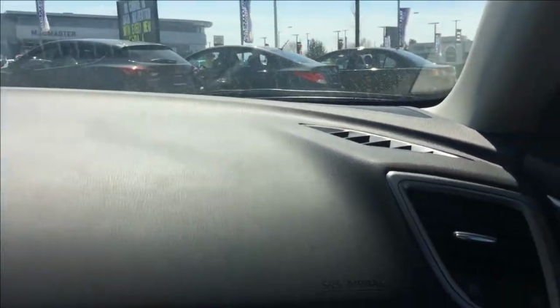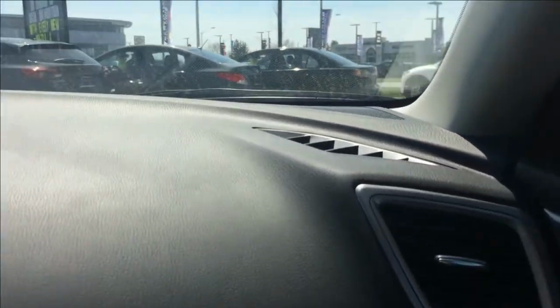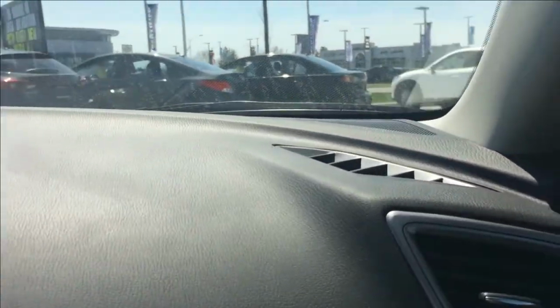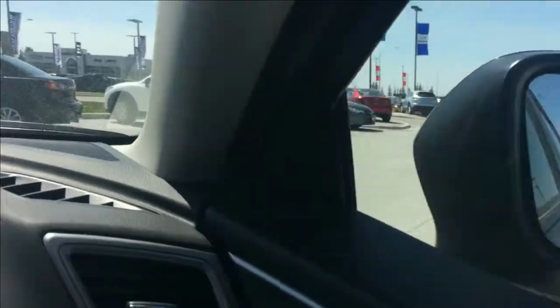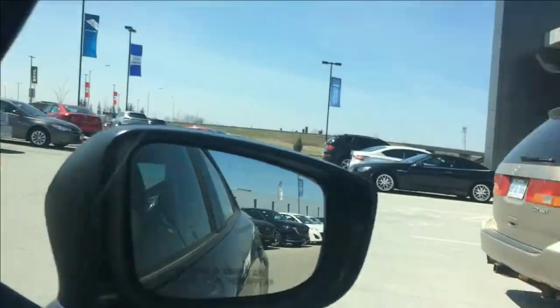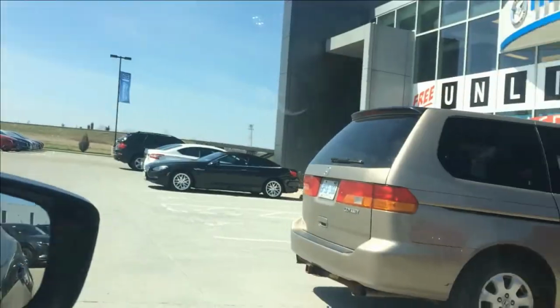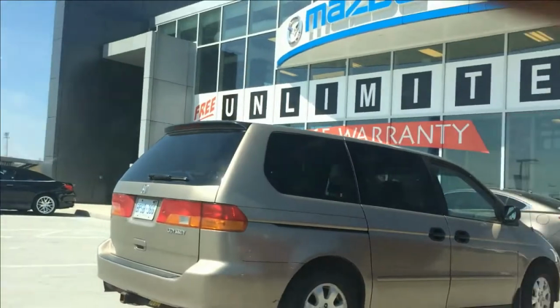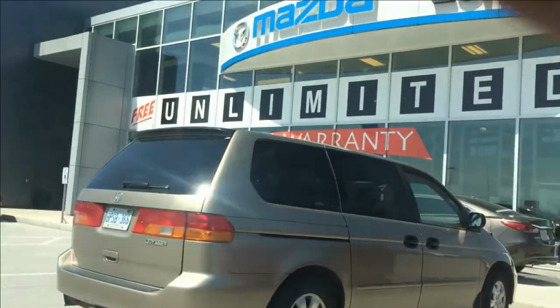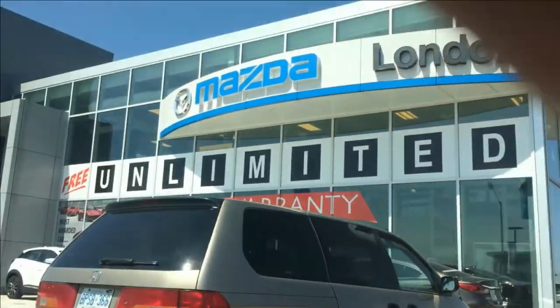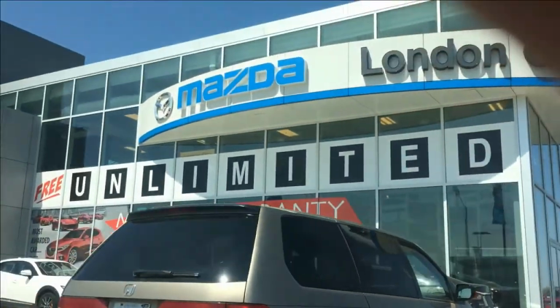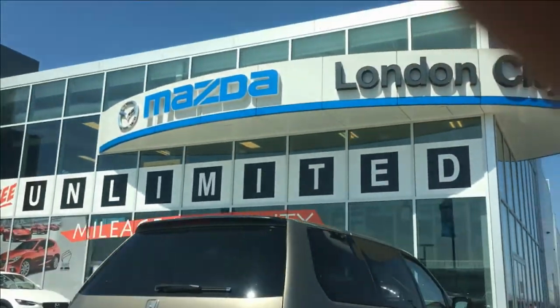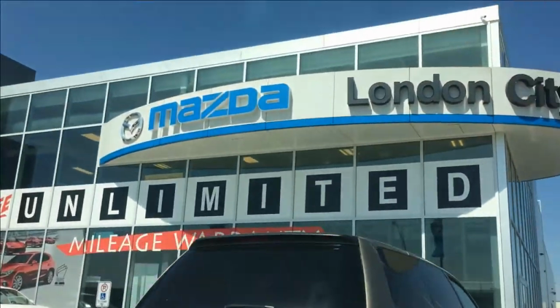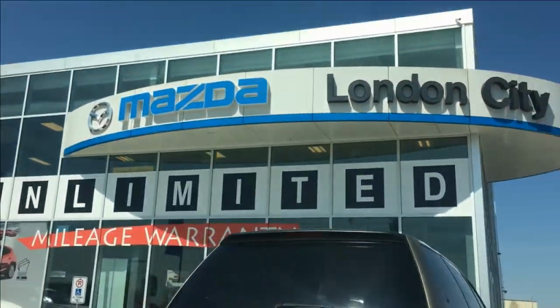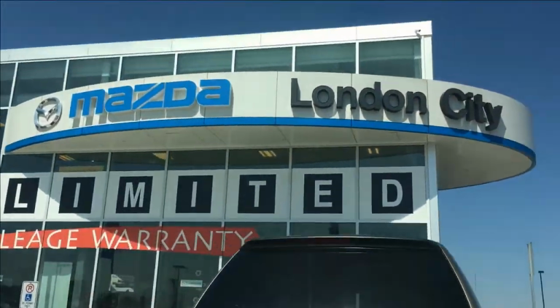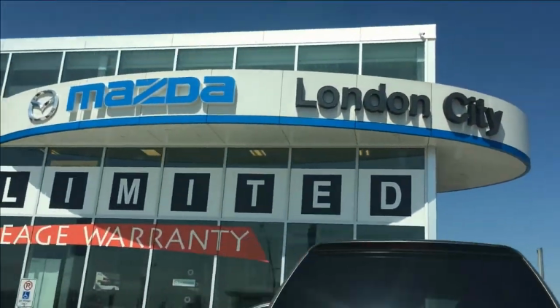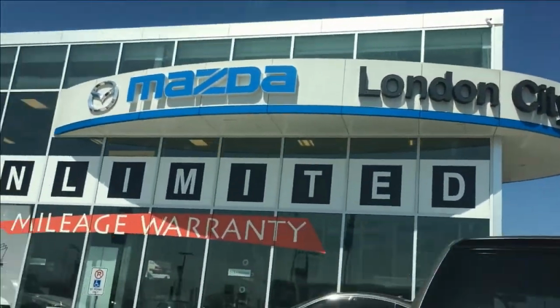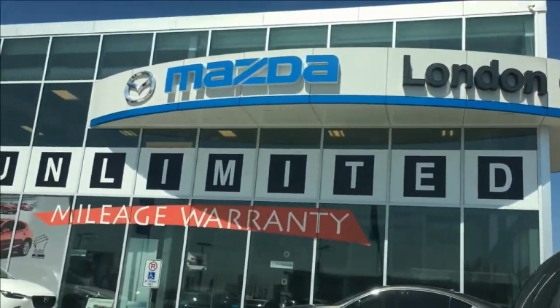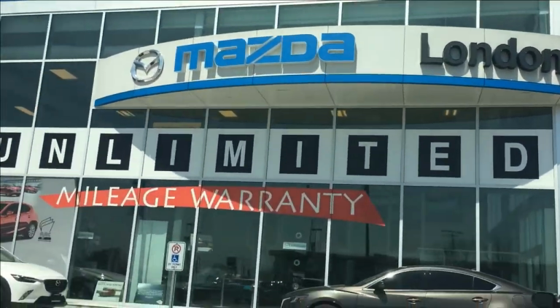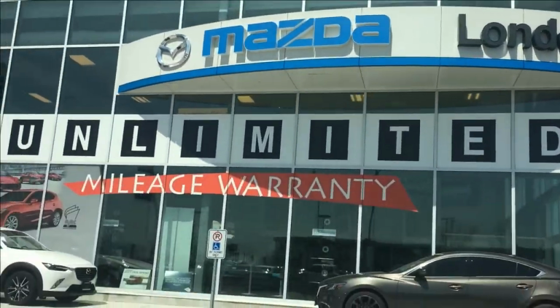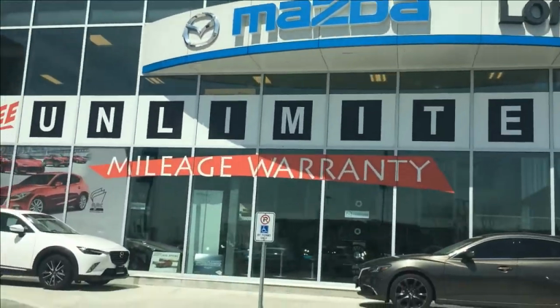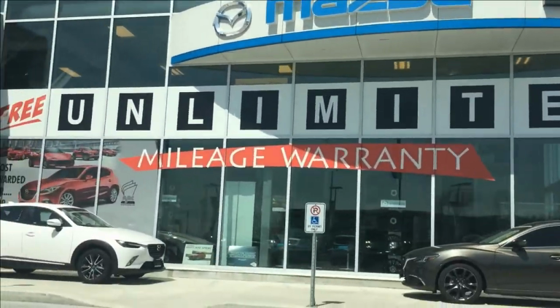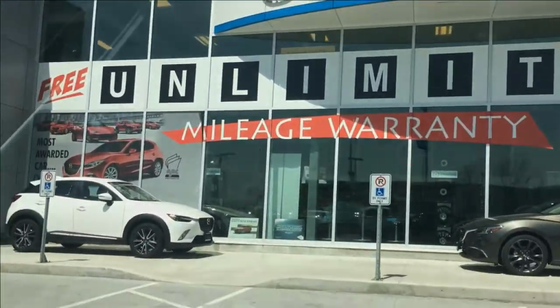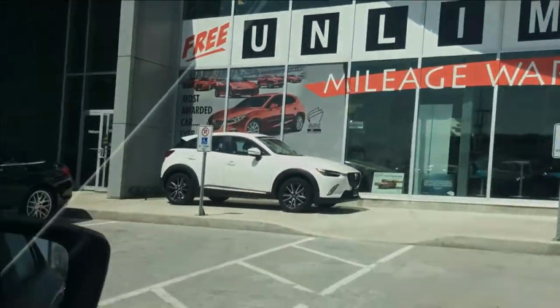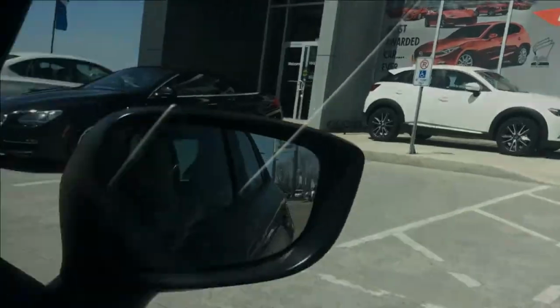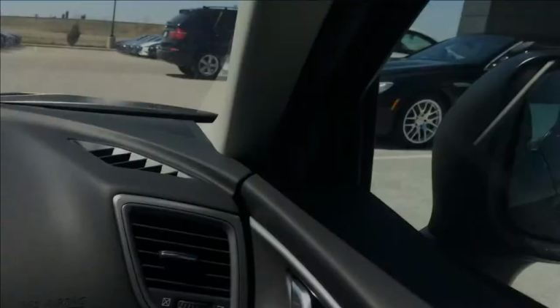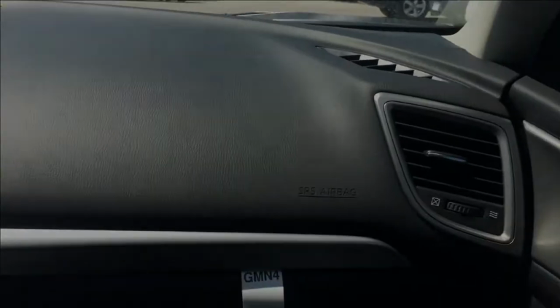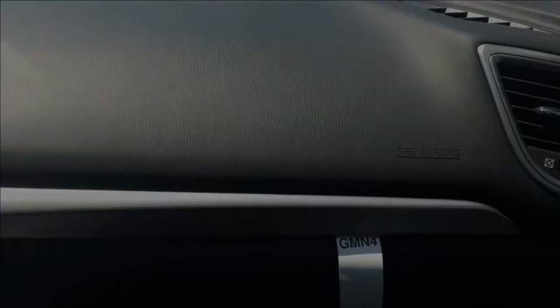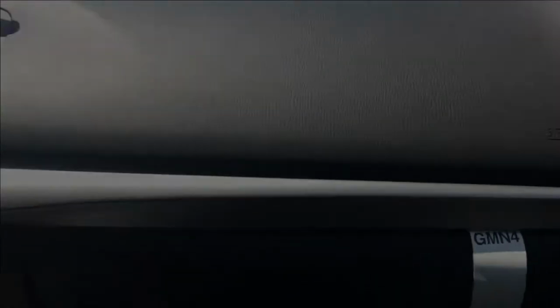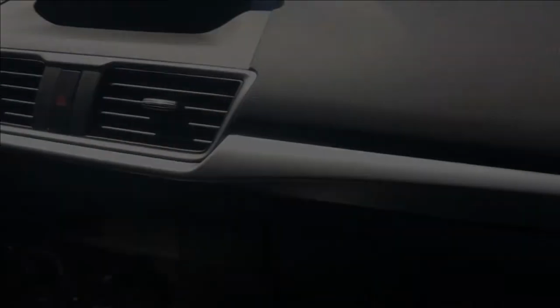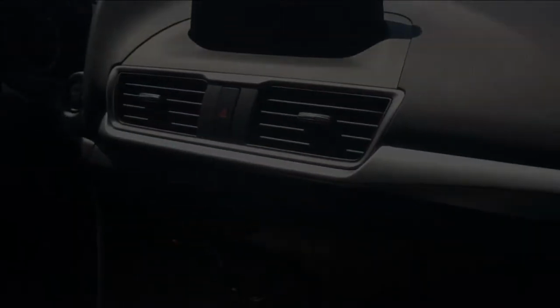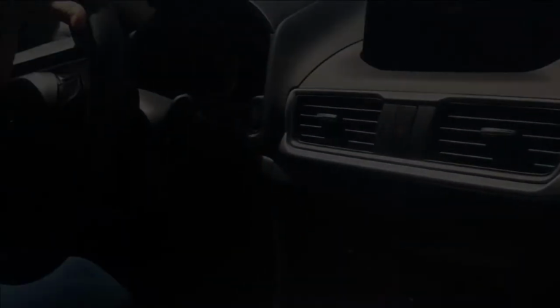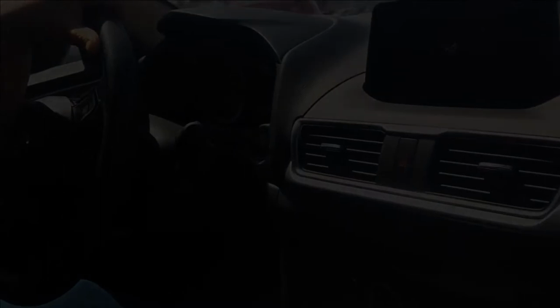Today's video is sponsored by London City Mazda. Daniel Strachey, sales consultant with Michelle.